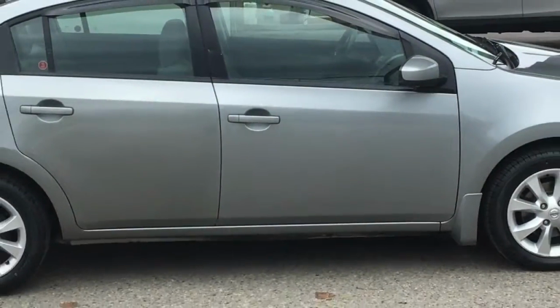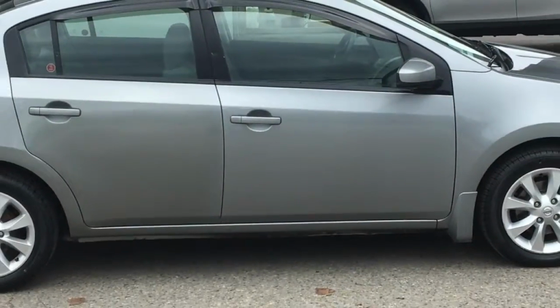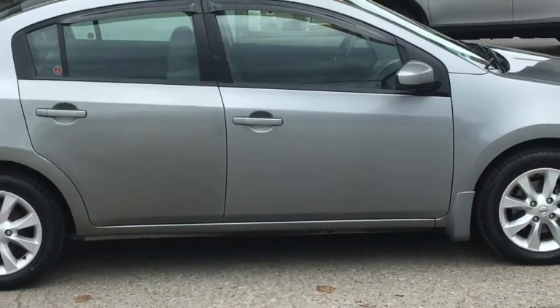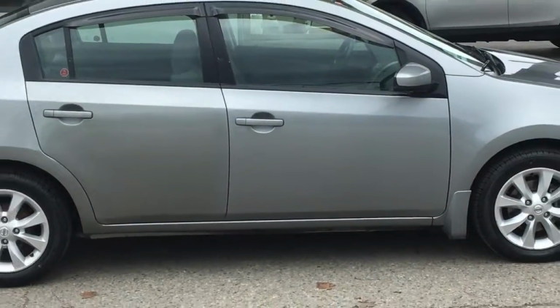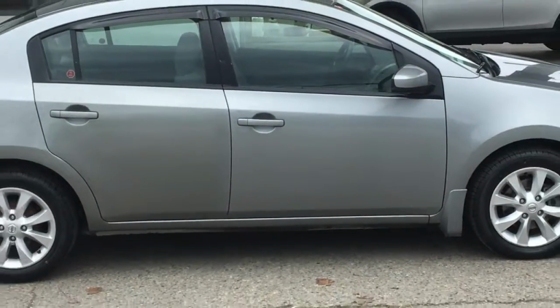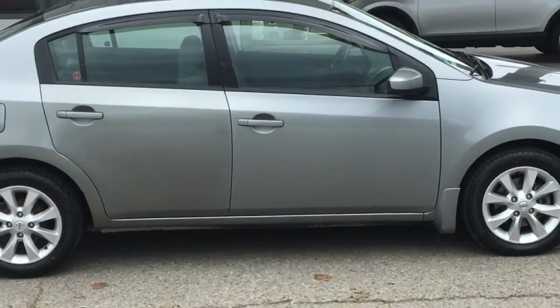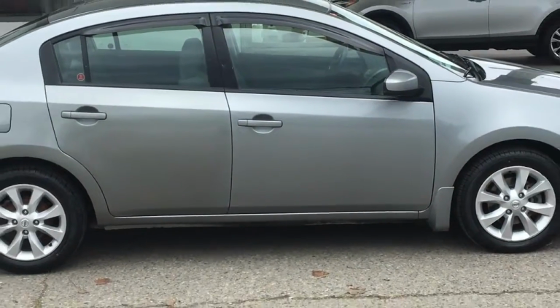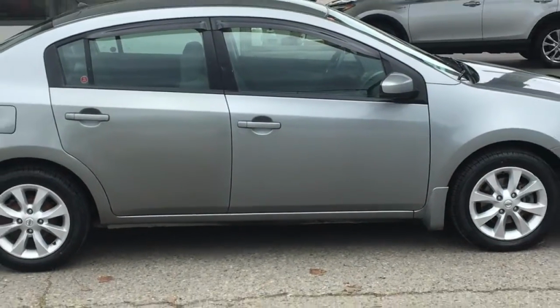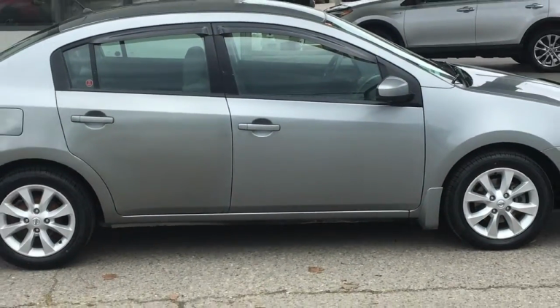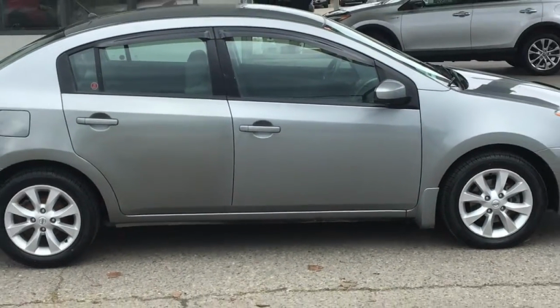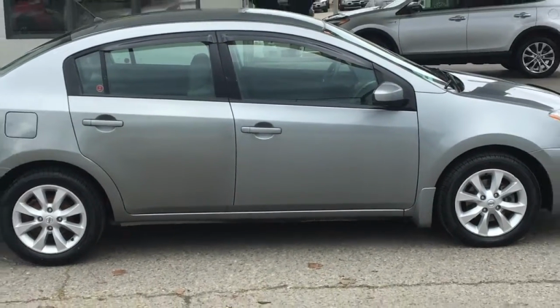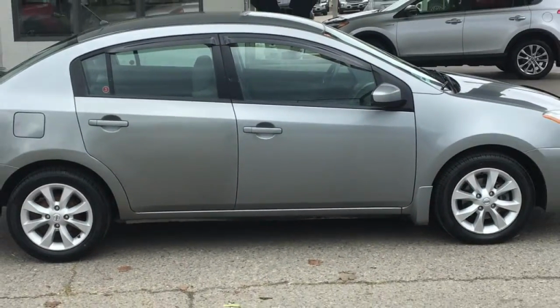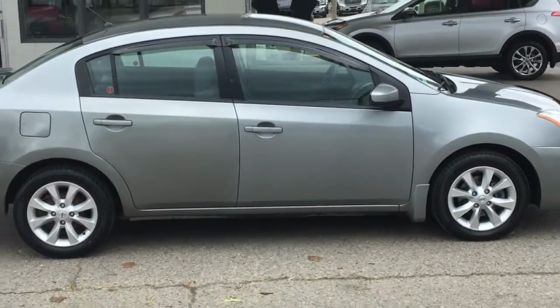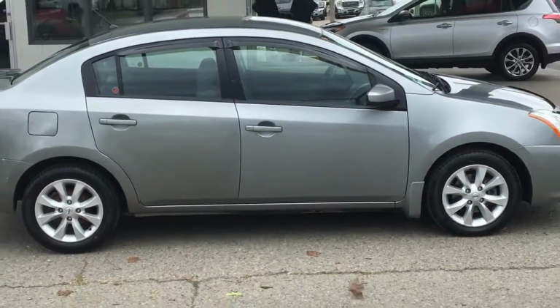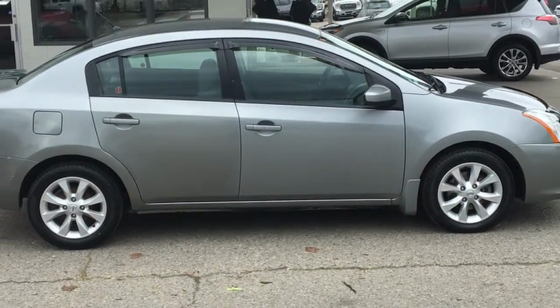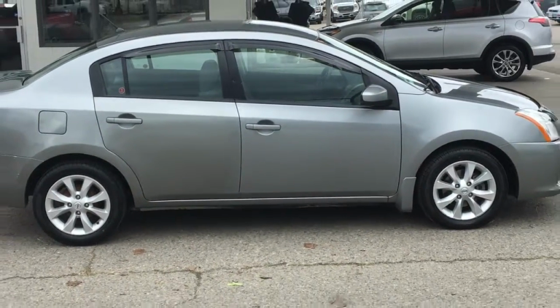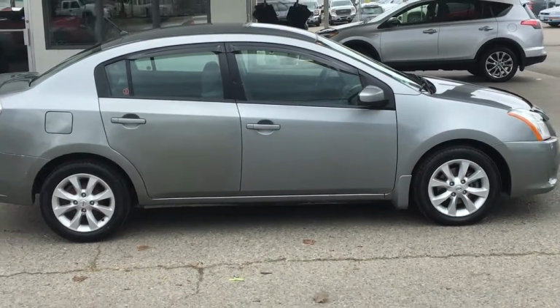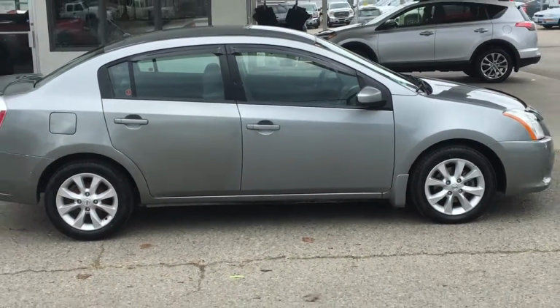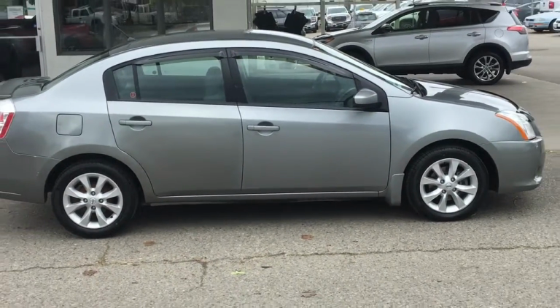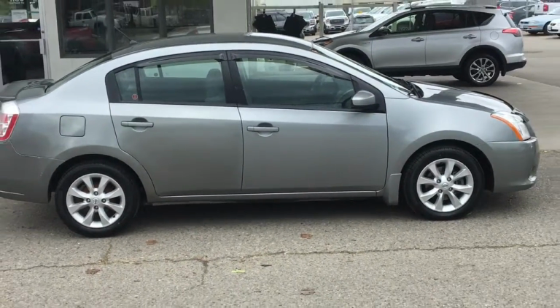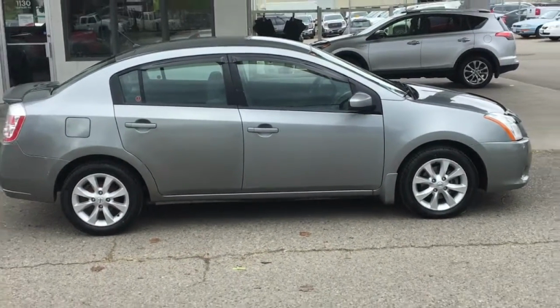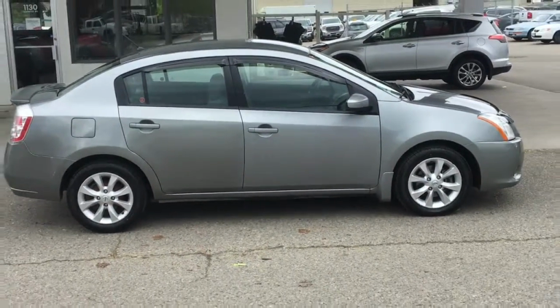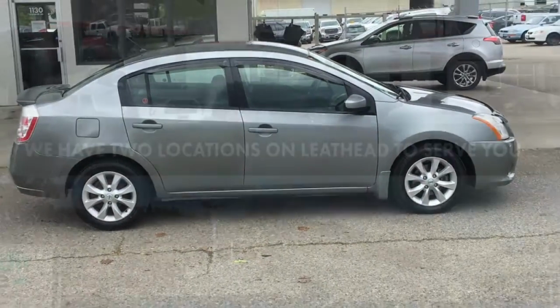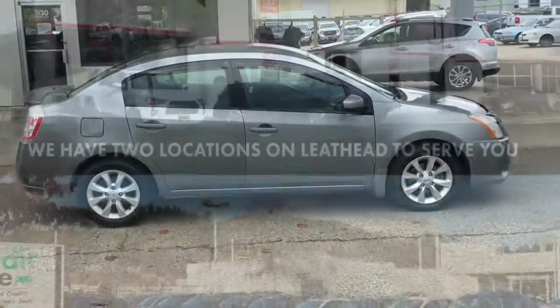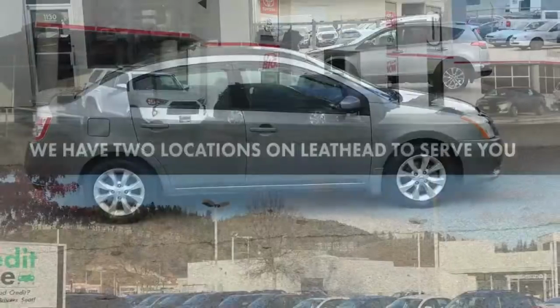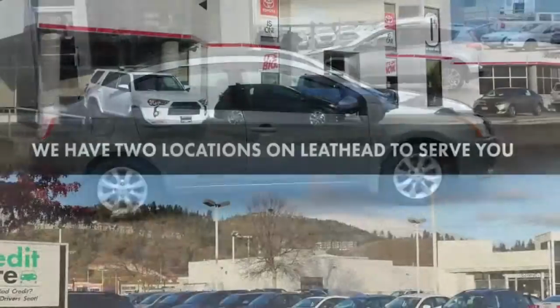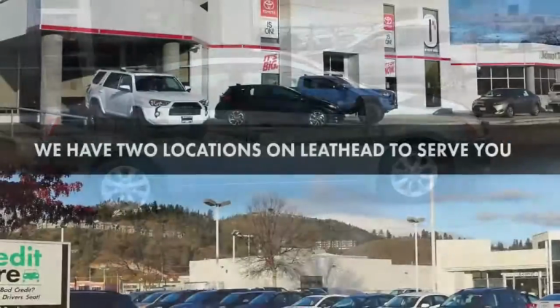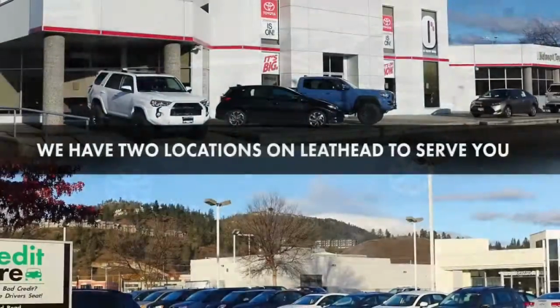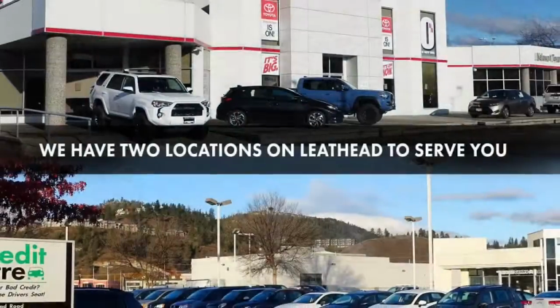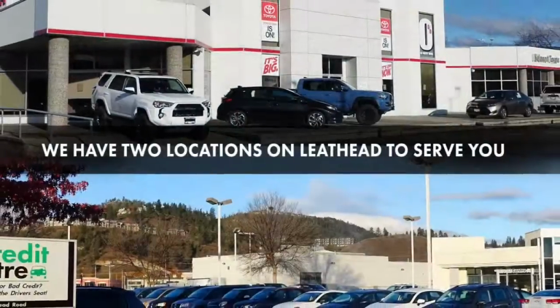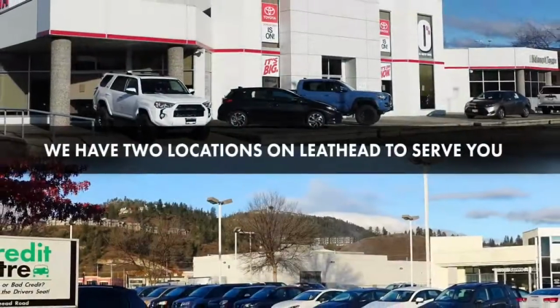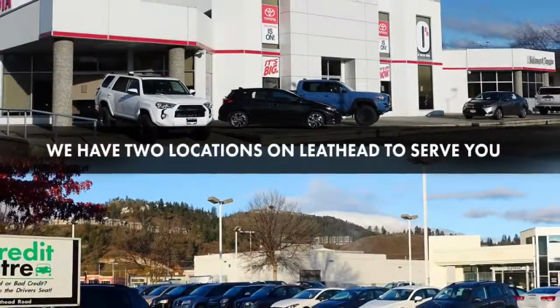Call today to book your test drive or stop by for a look. We're located on Leith Head Road in Kelowna.